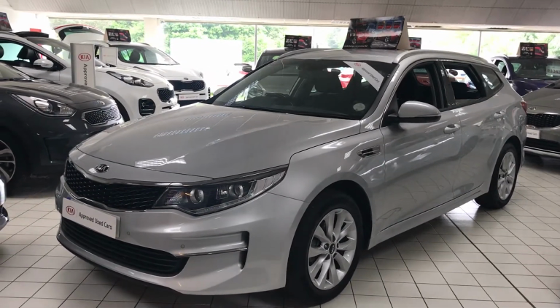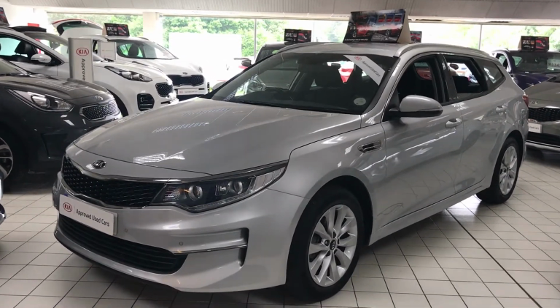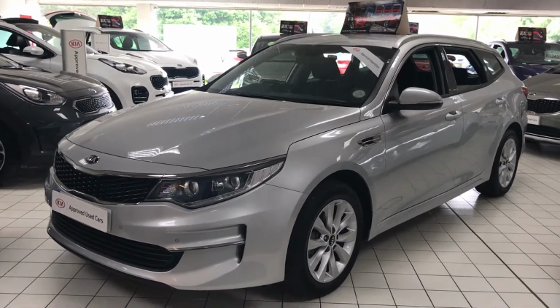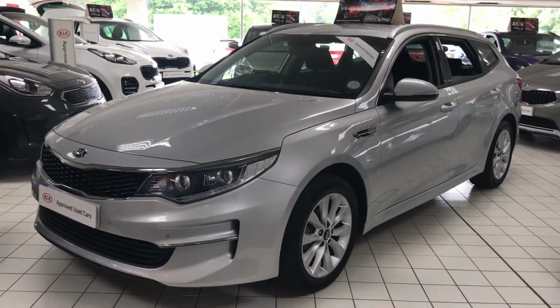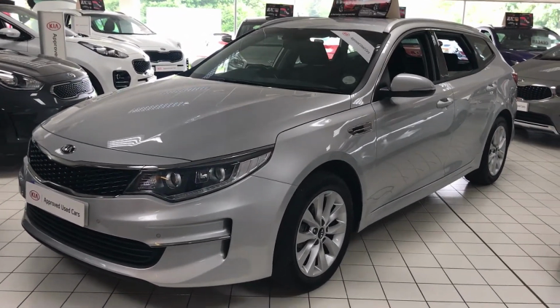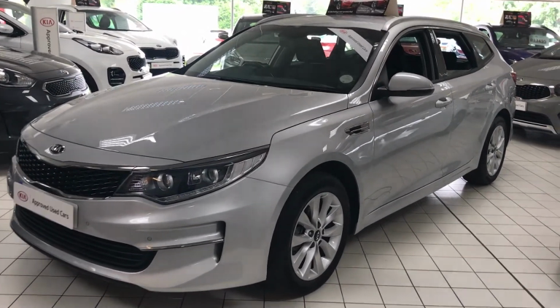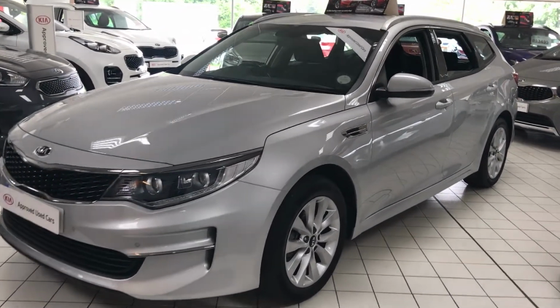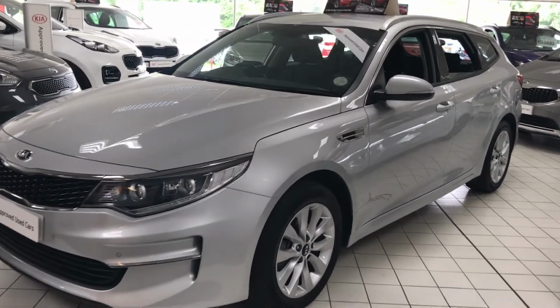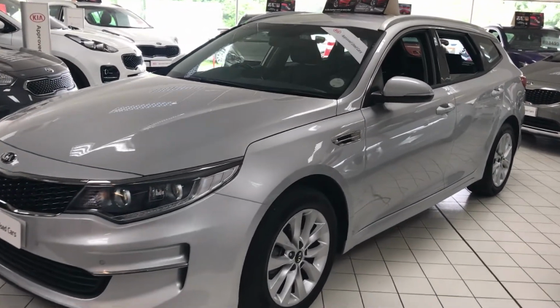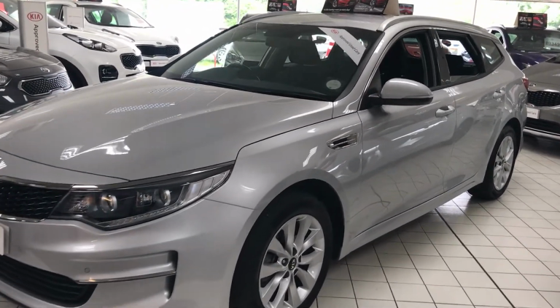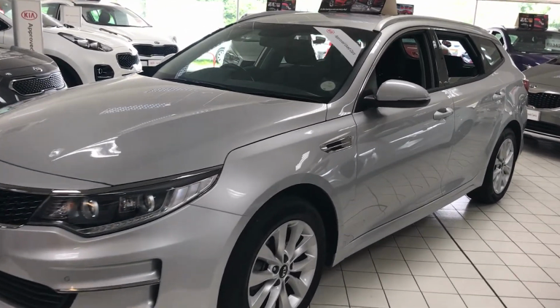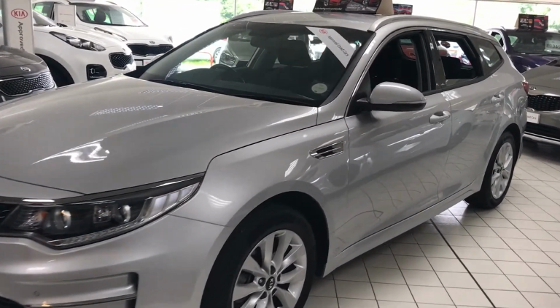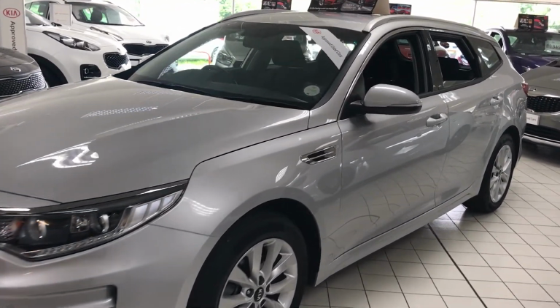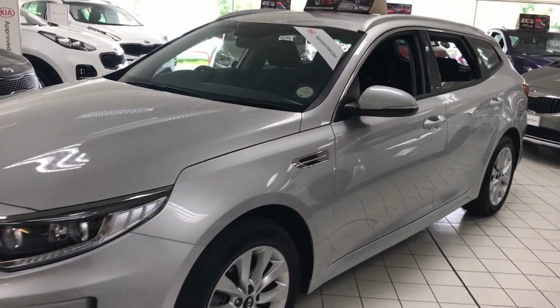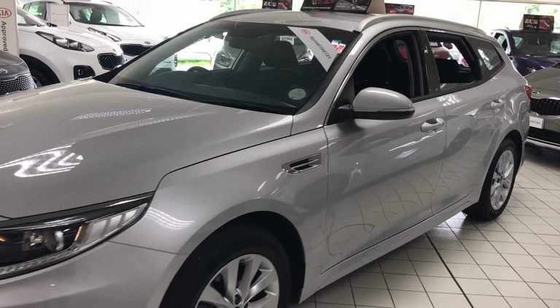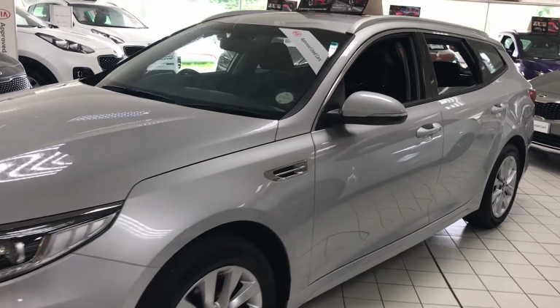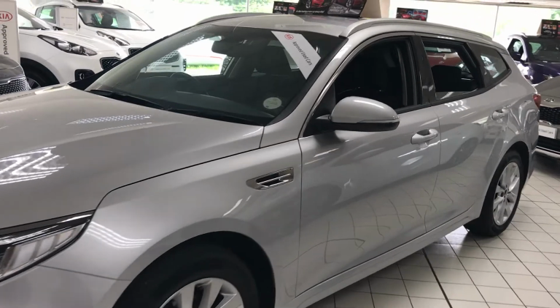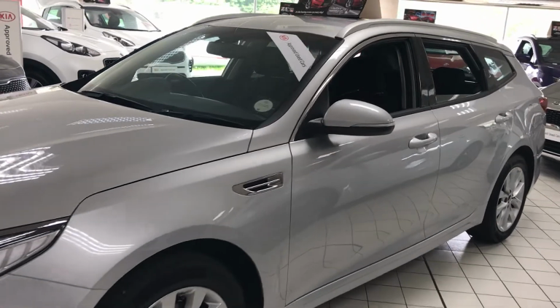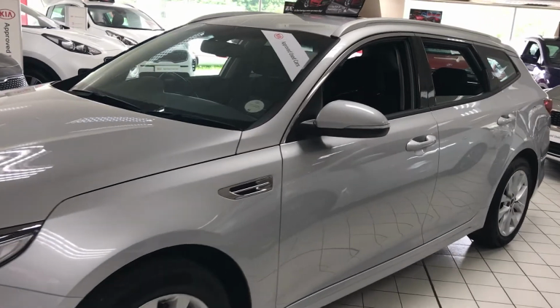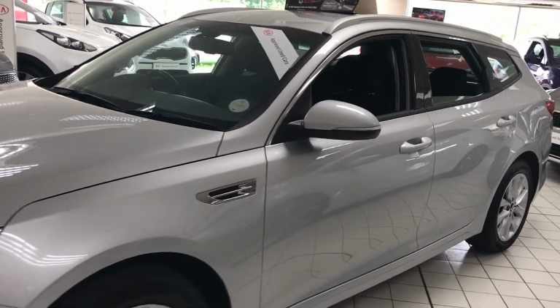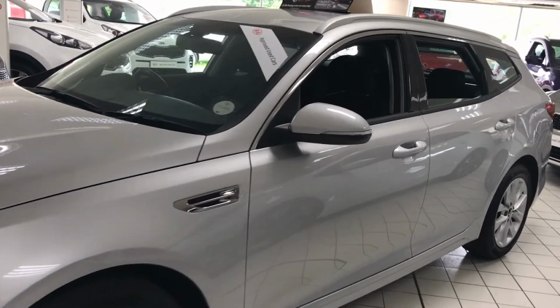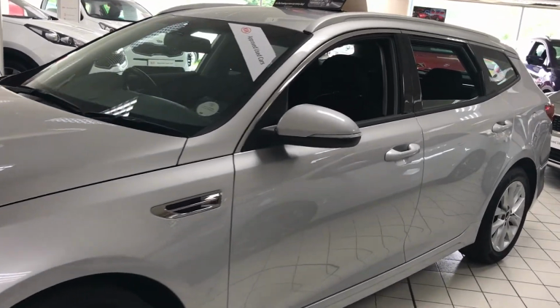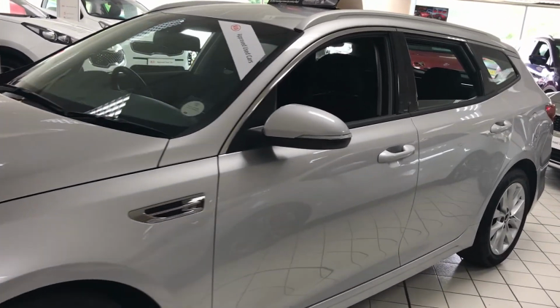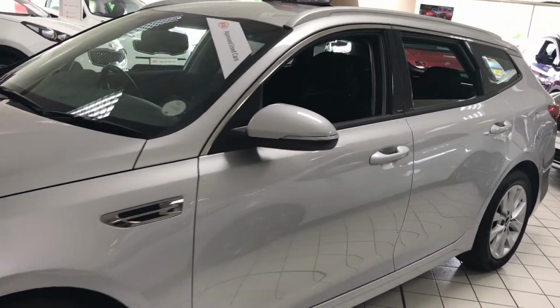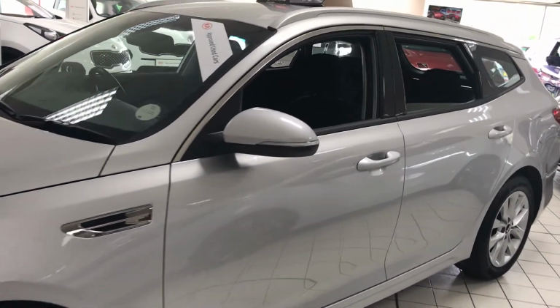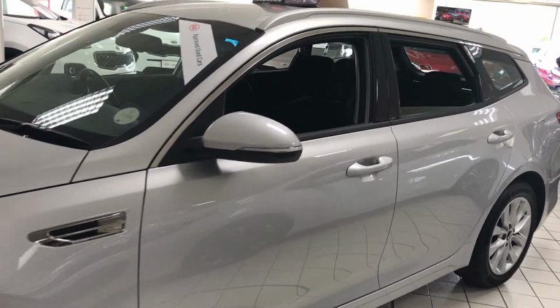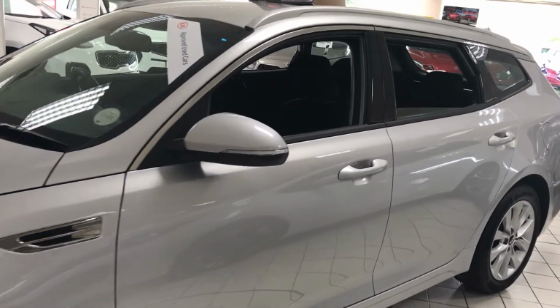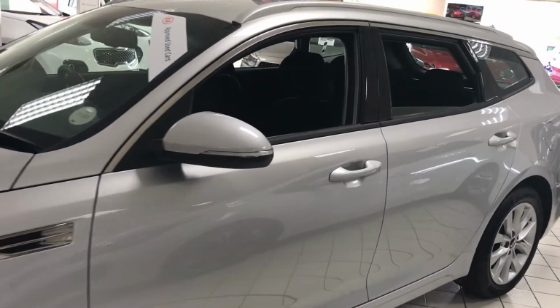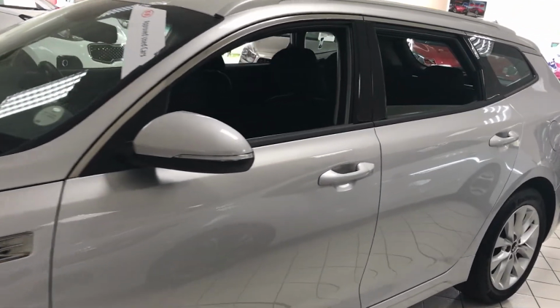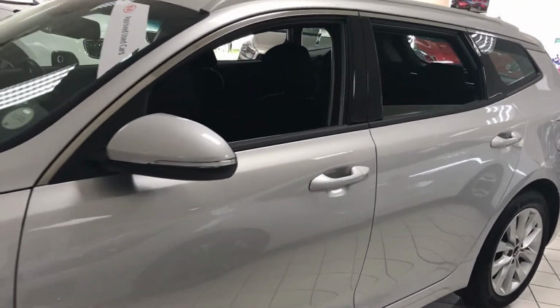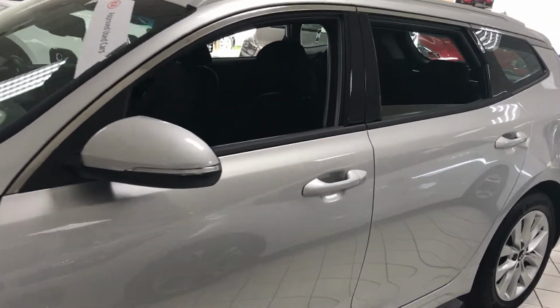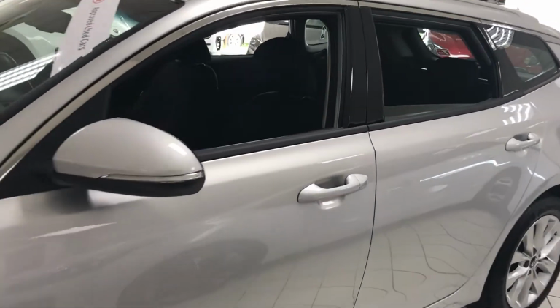Finished in silver metallic paint with no marks on the wheels or body at all.